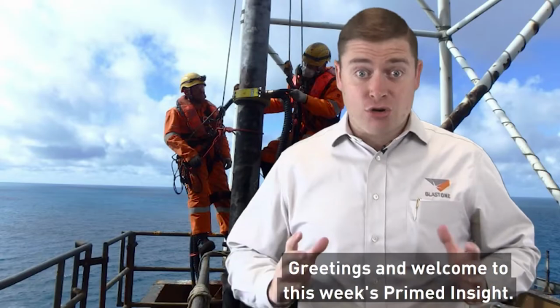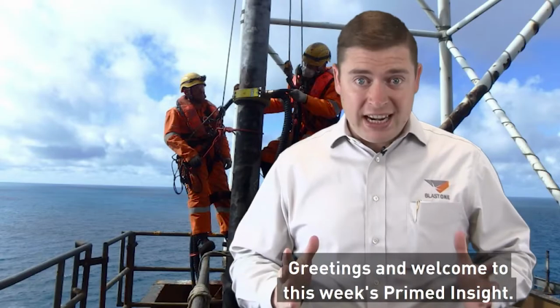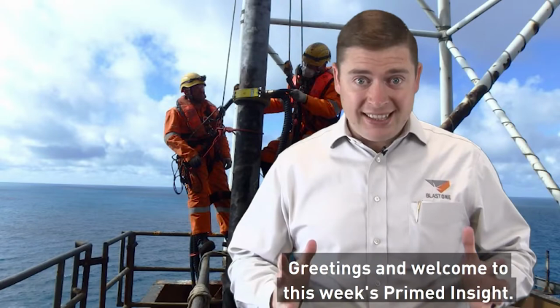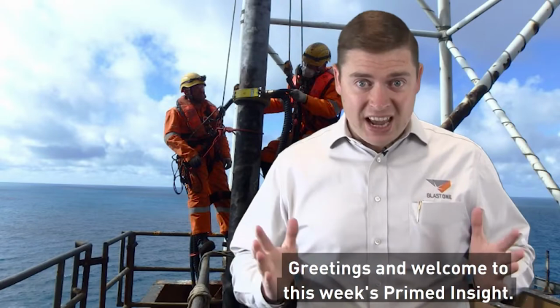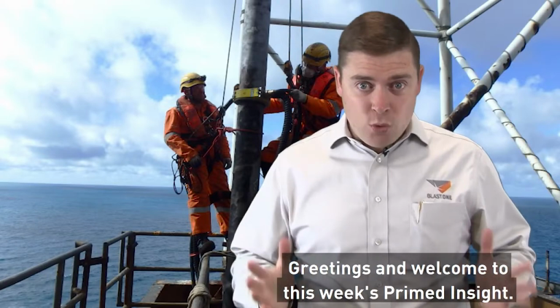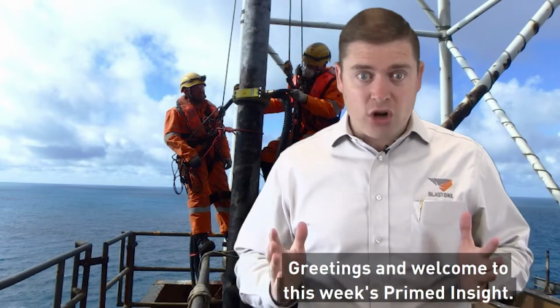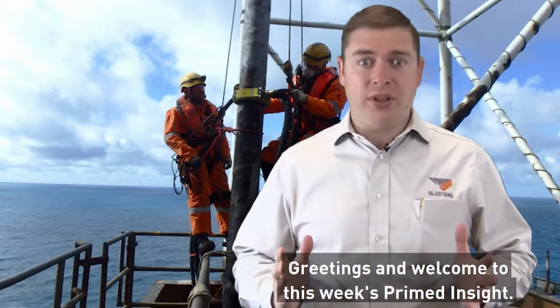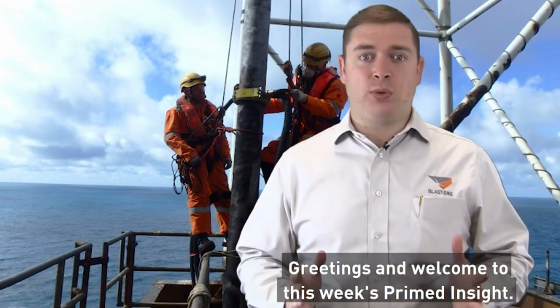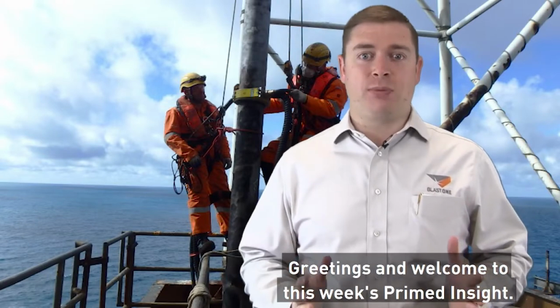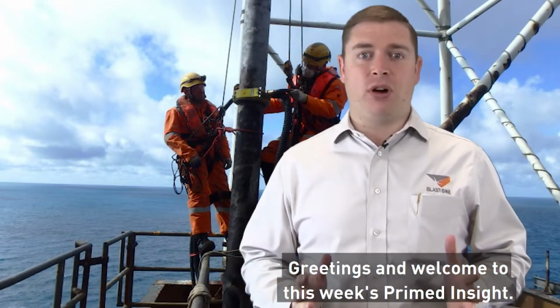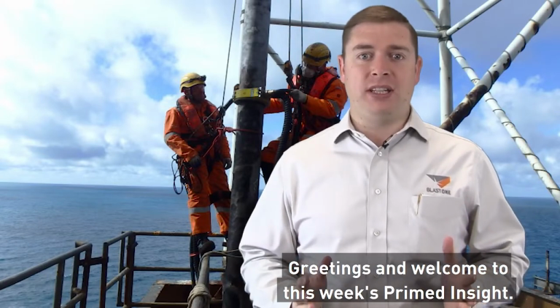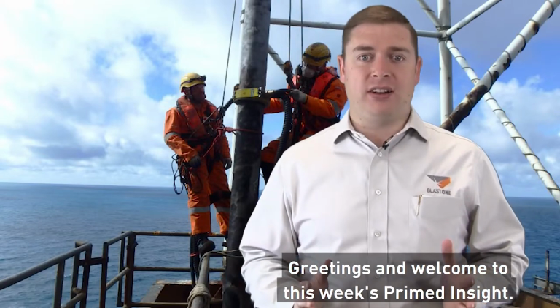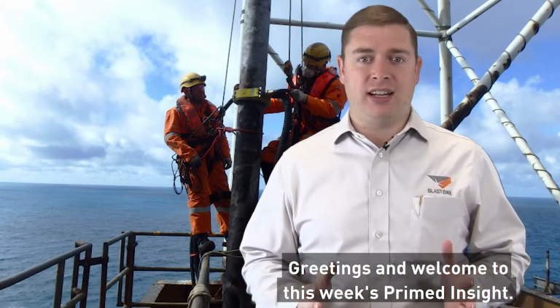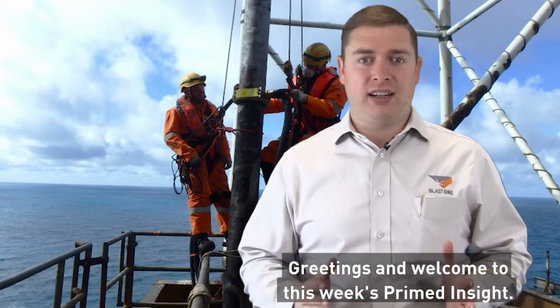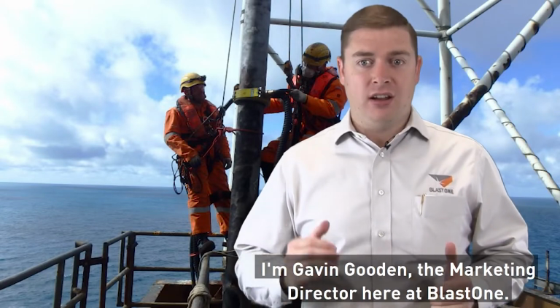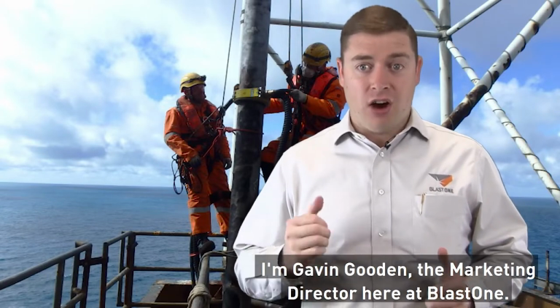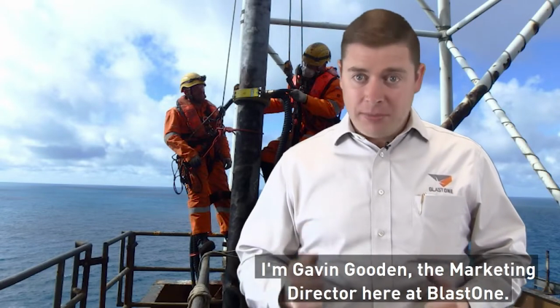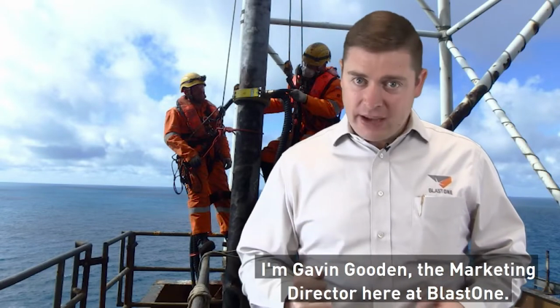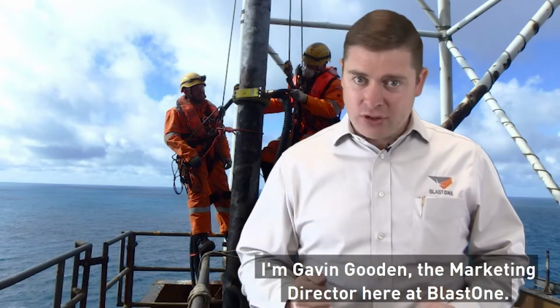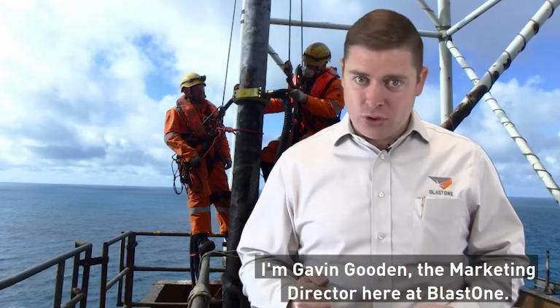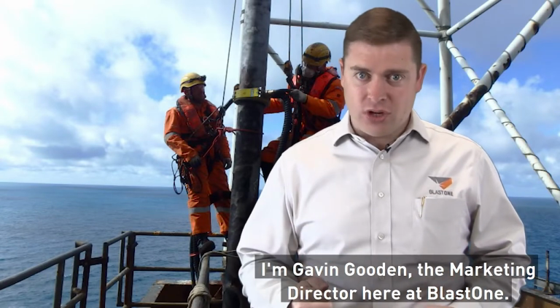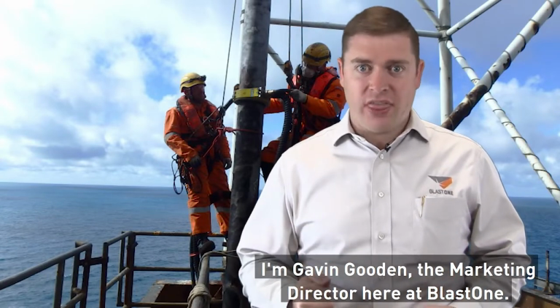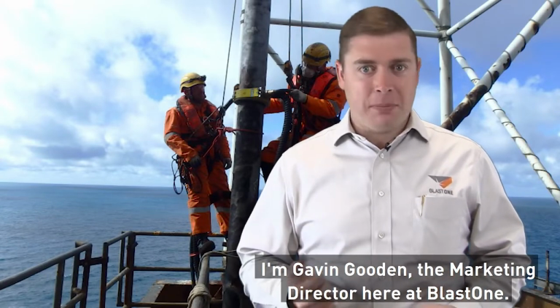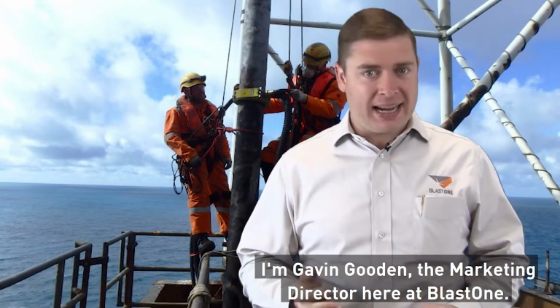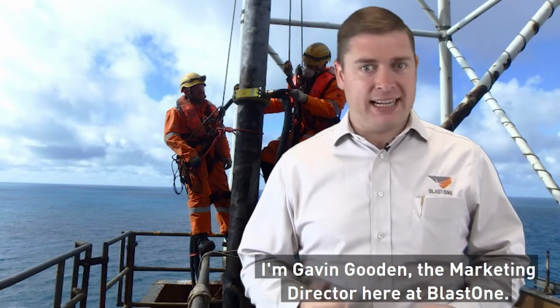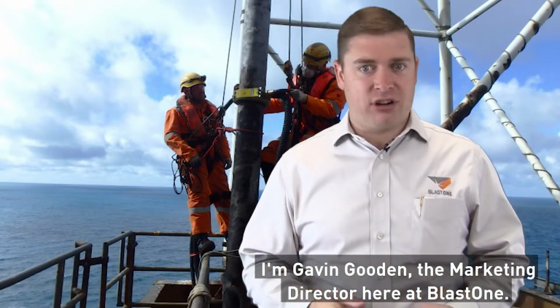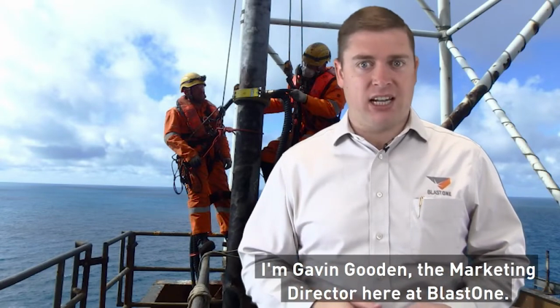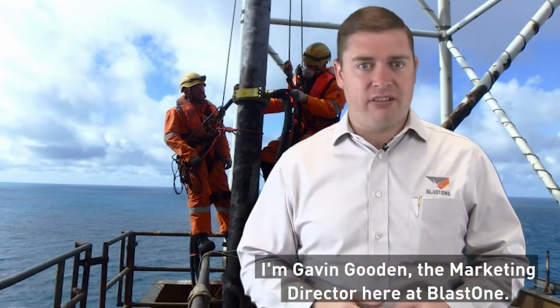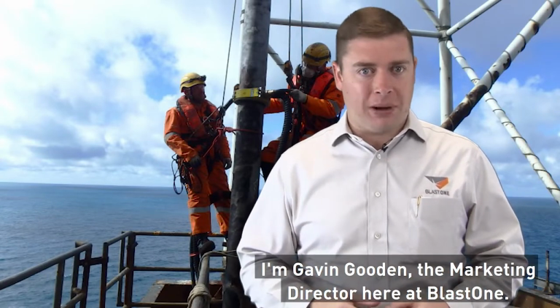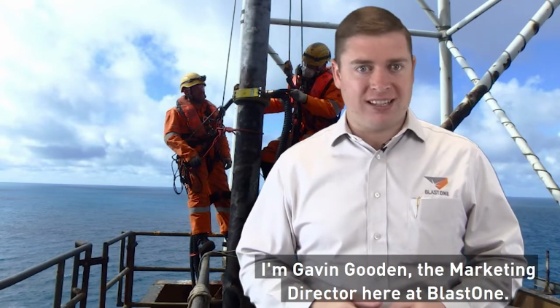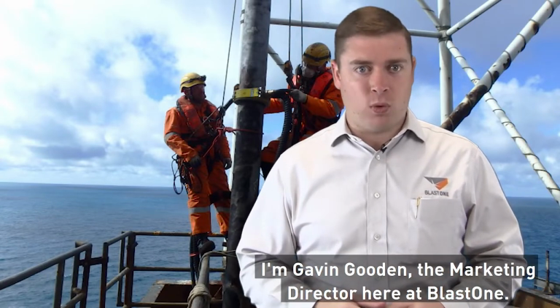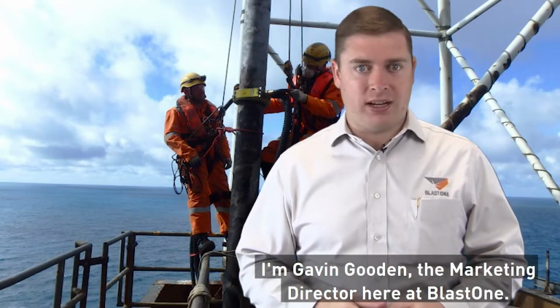Greetings and welcome to this week's Promed Insight. I'm Gavin Gooden, the Marketing Director here at BlastOne.